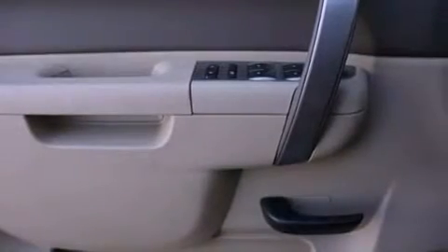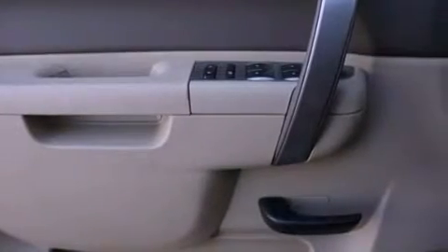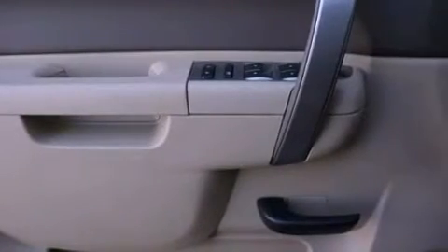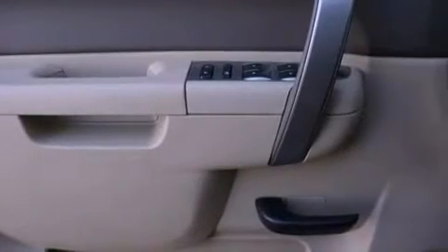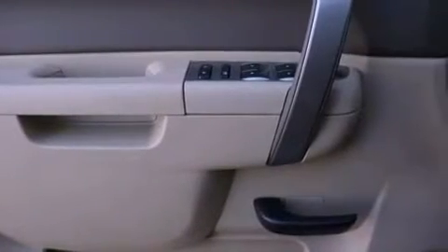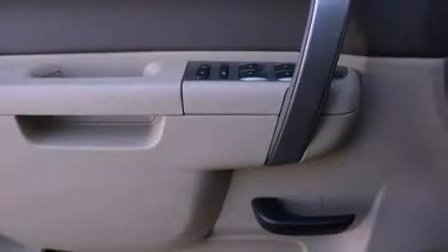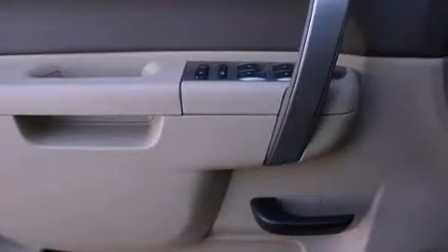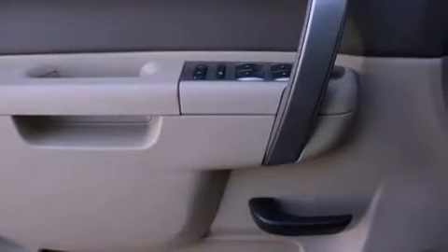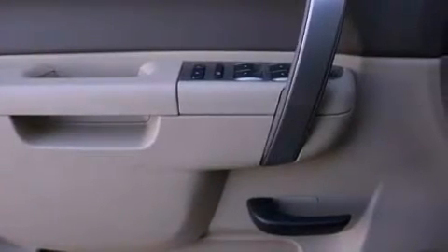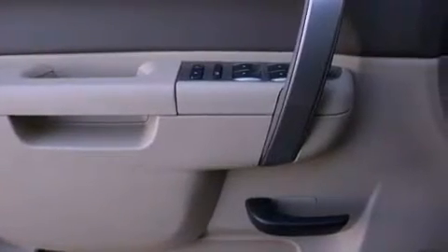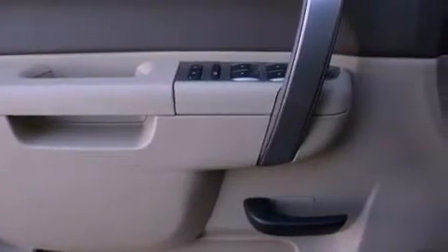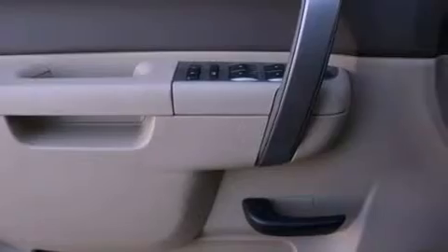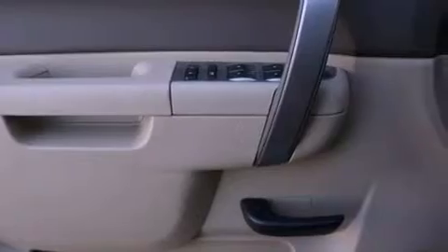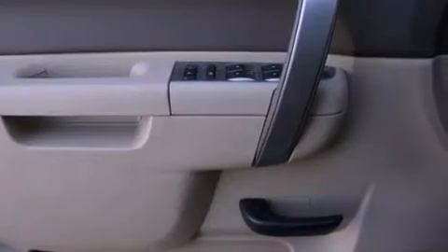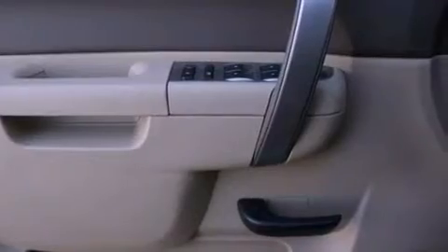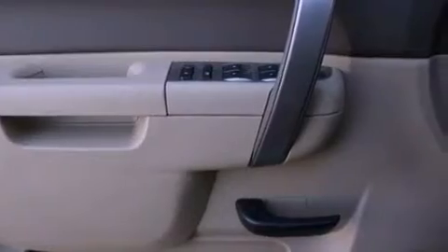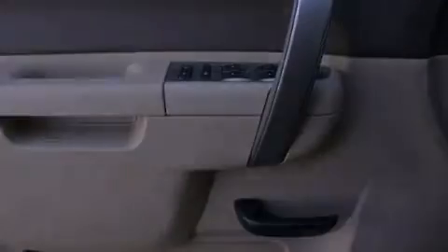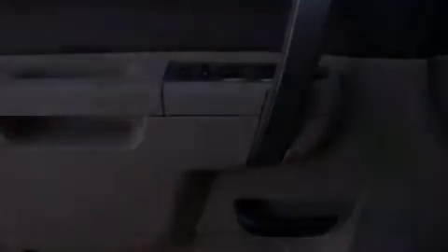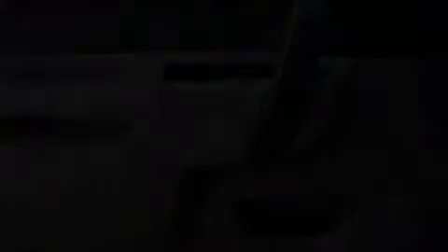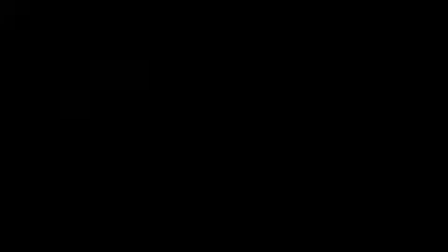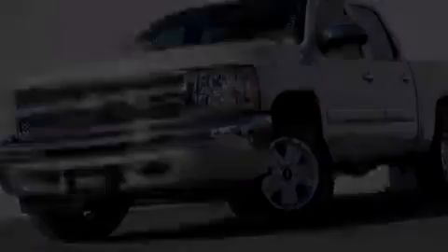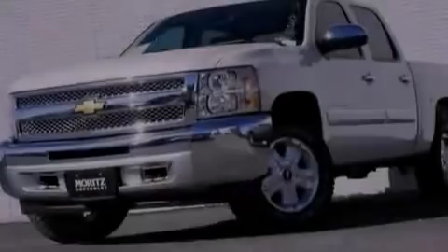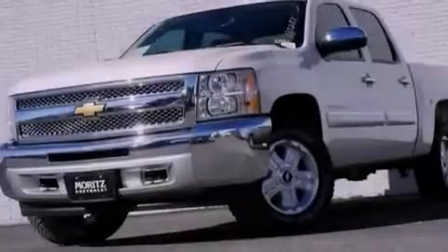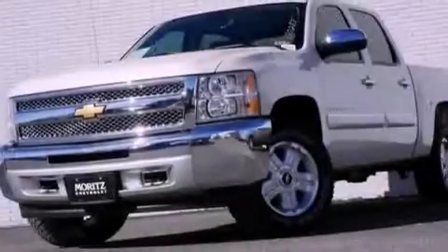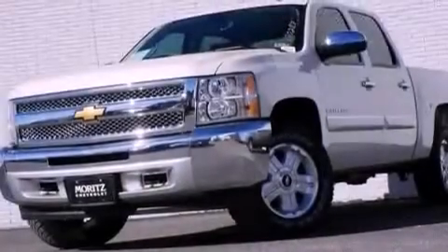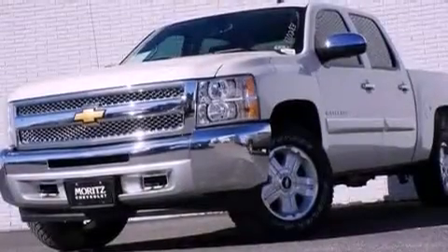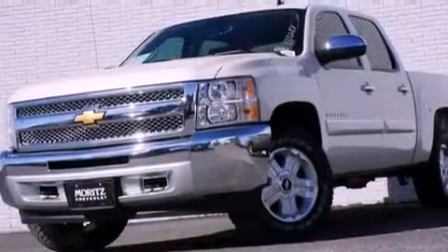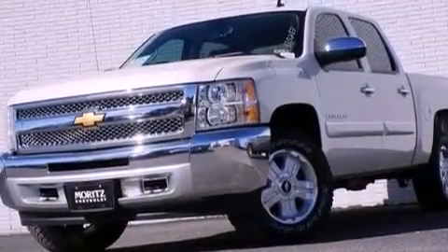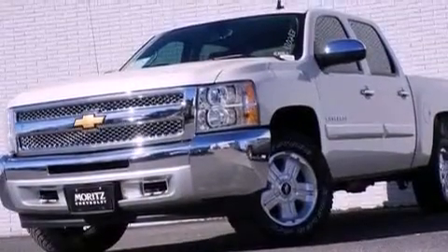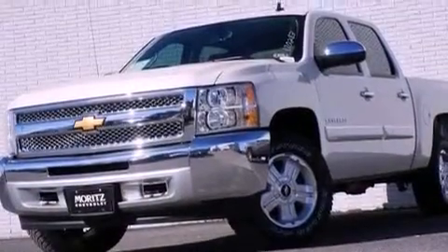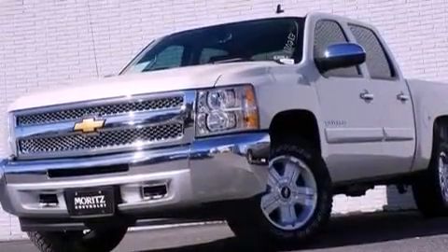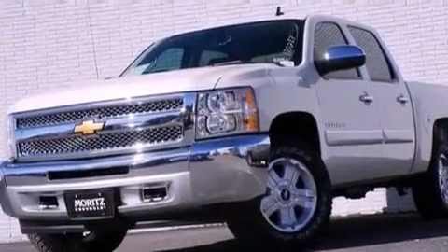OnStar, air conditioning with automatic climate control, and XM satellite radio, which streams commercial-free music, news, sports, and more.